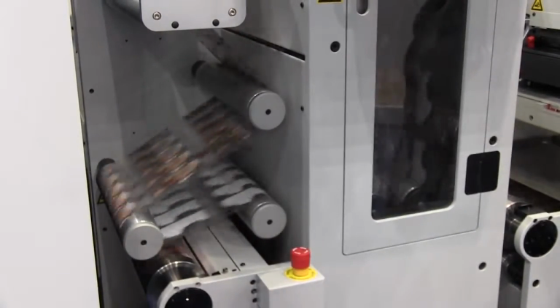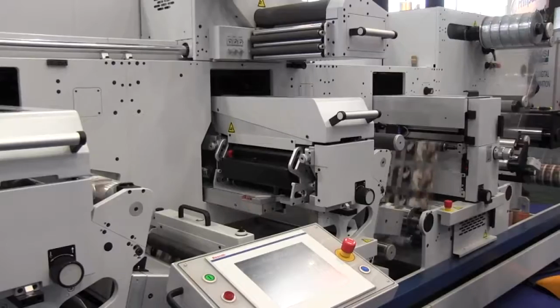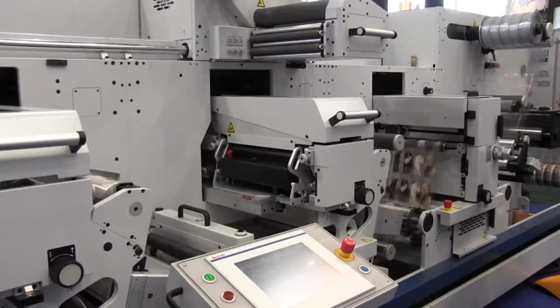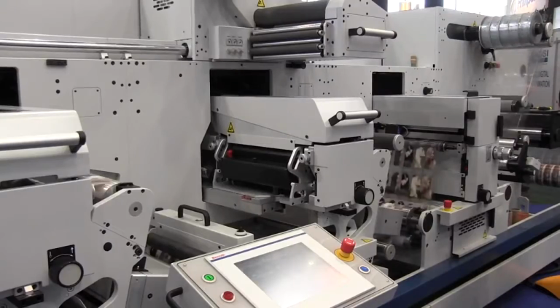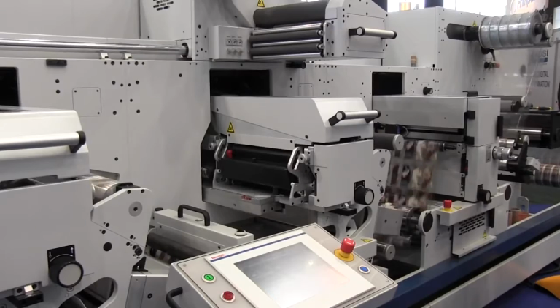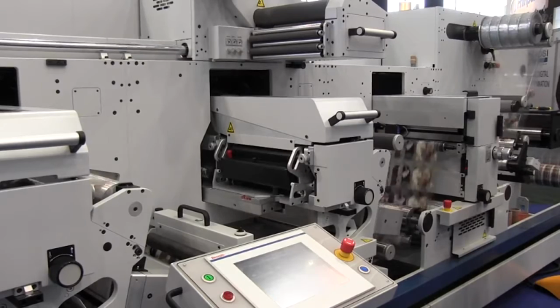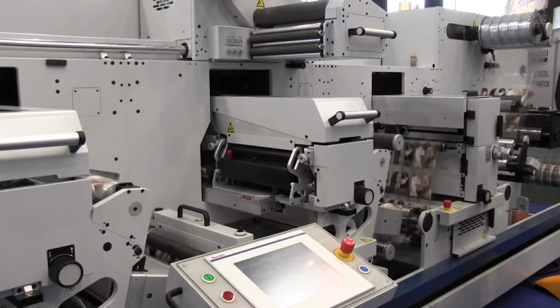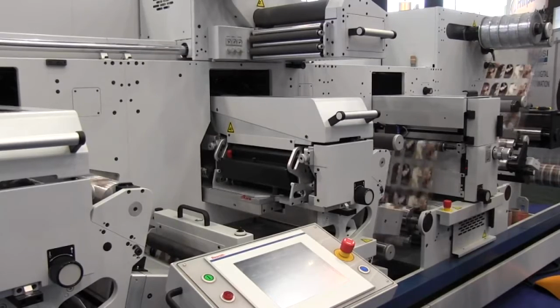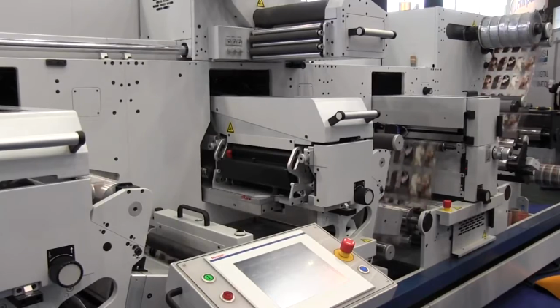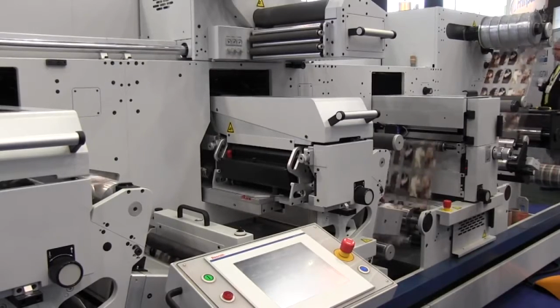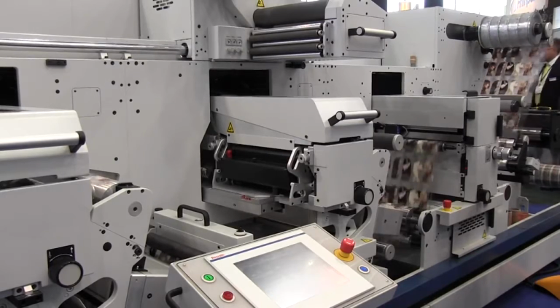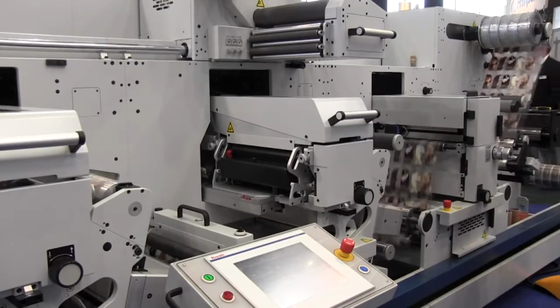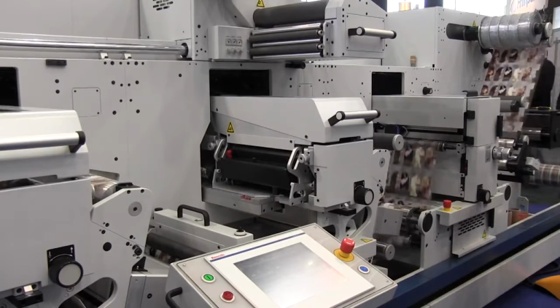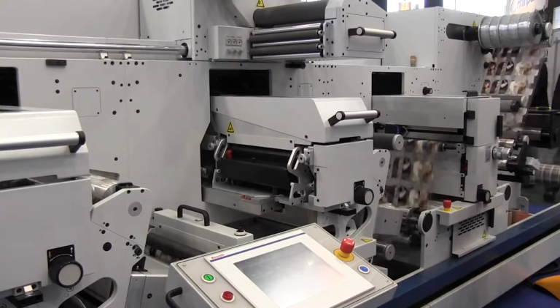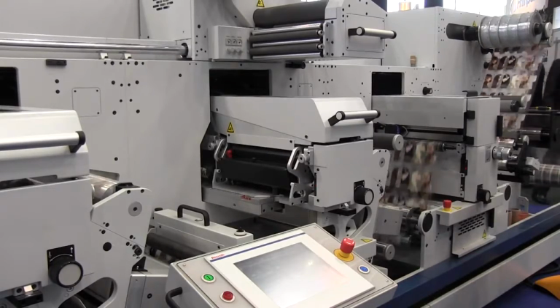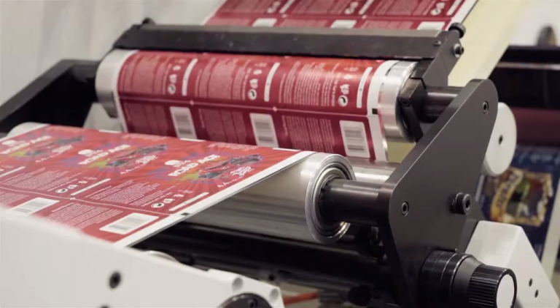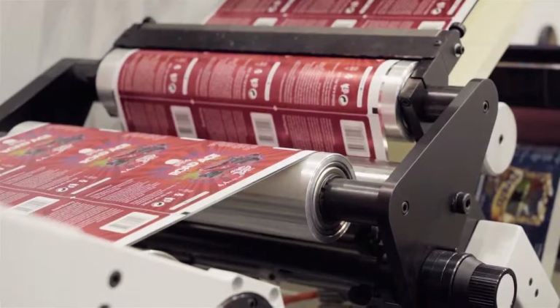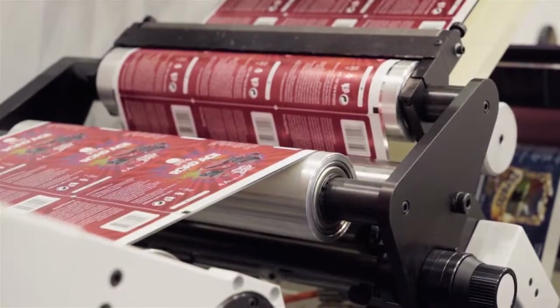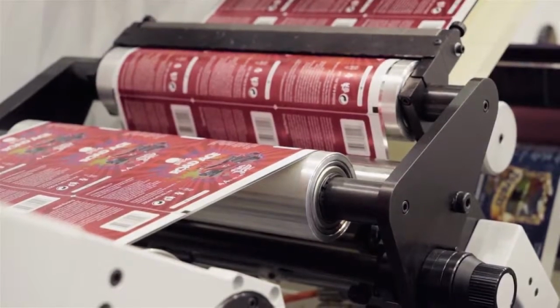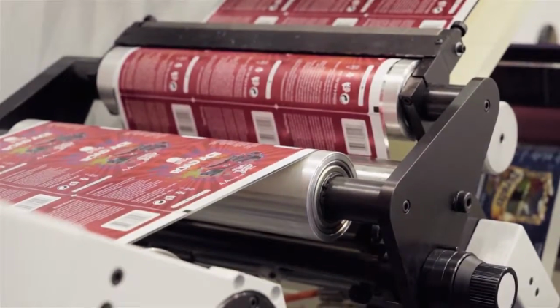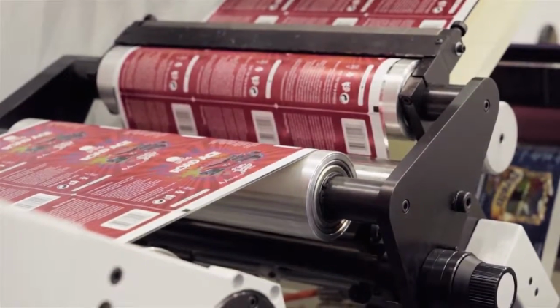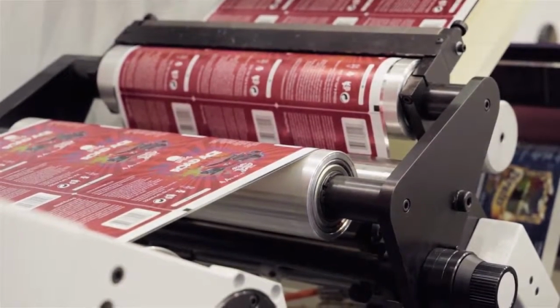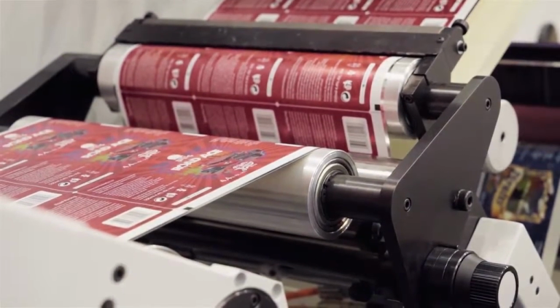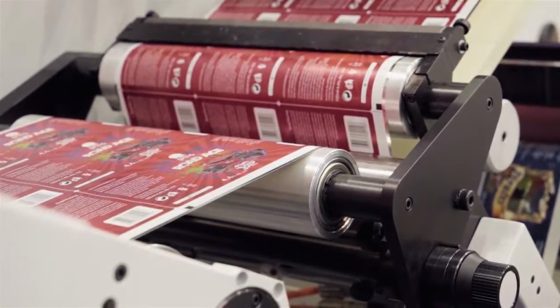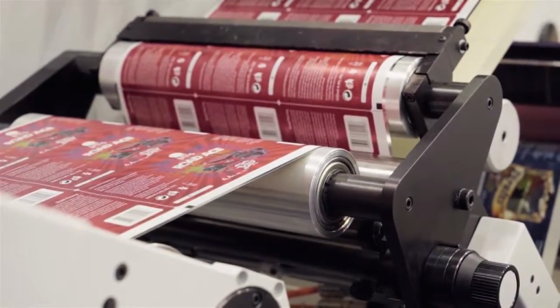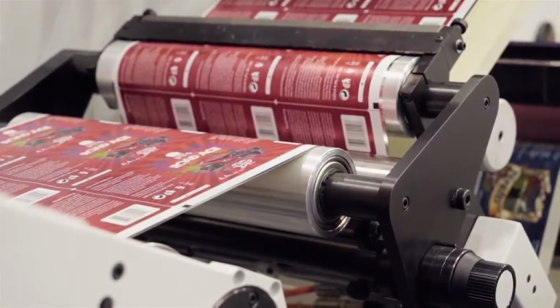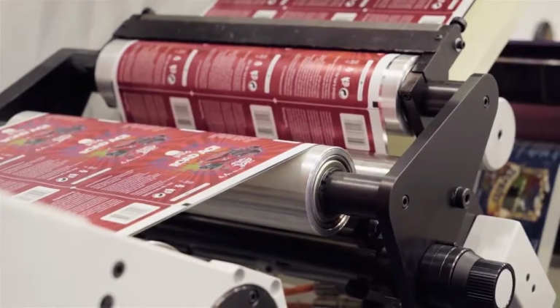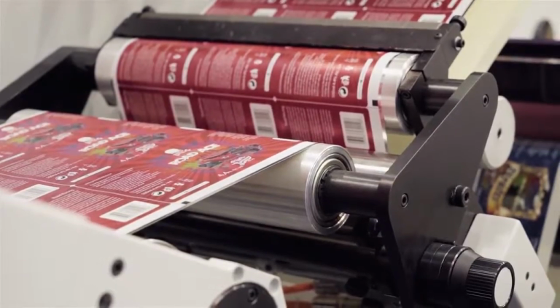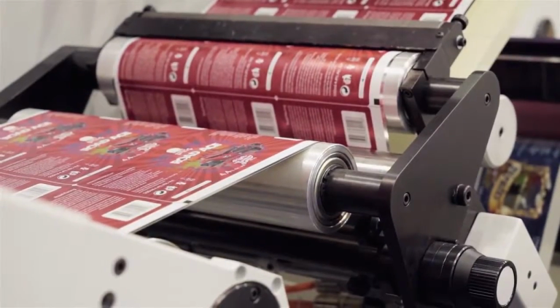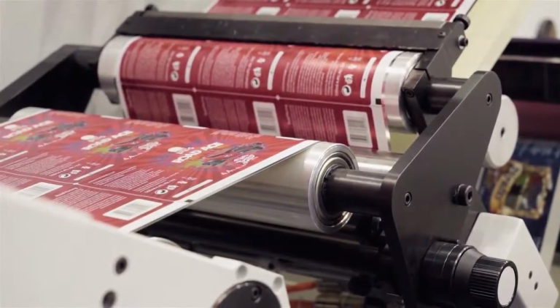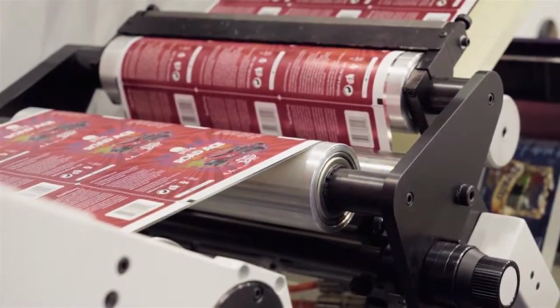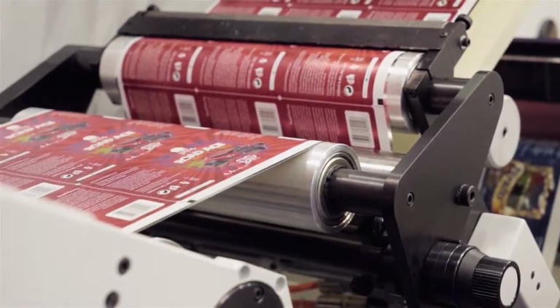The integration module here today is our seven color version, including orange and violet, allowing us to print over 90% of the Pantone range.